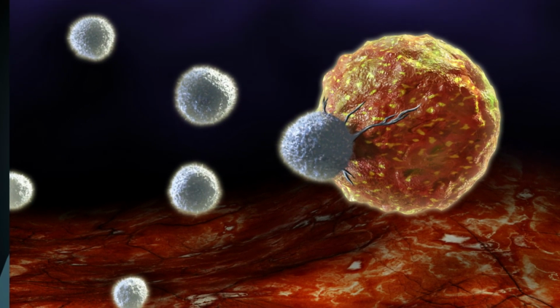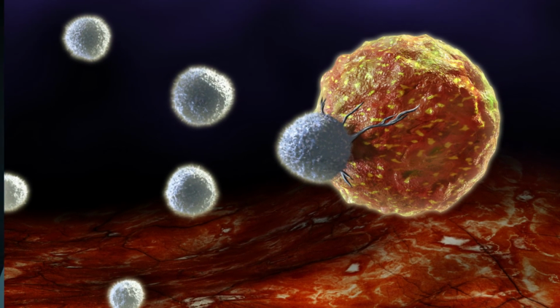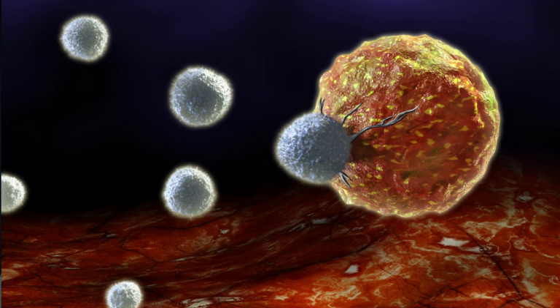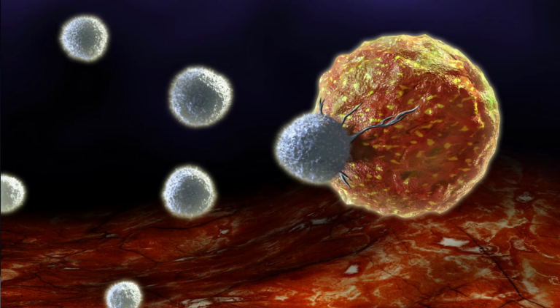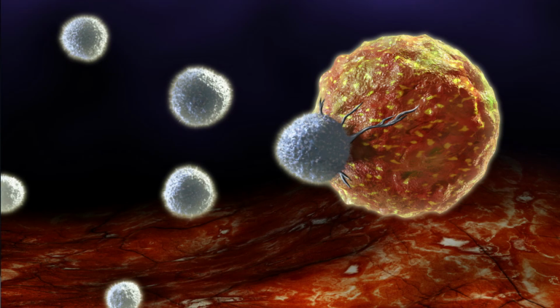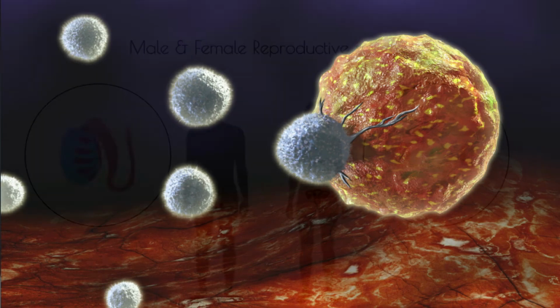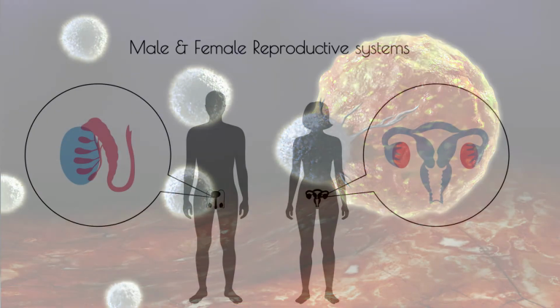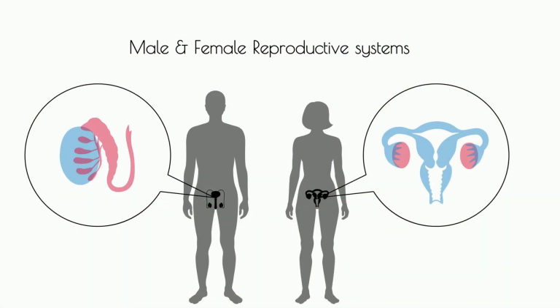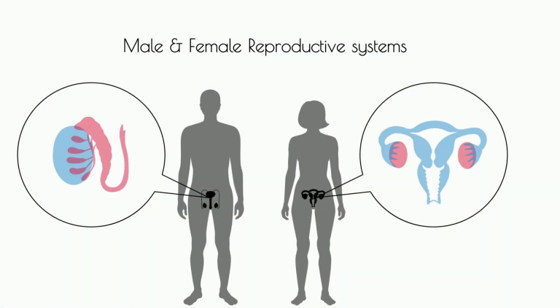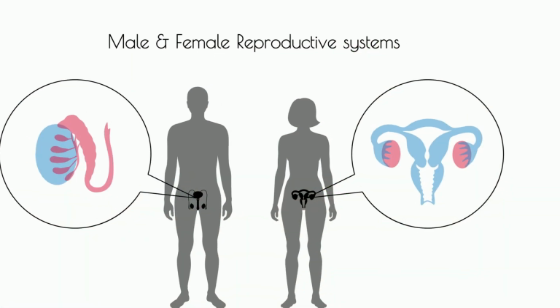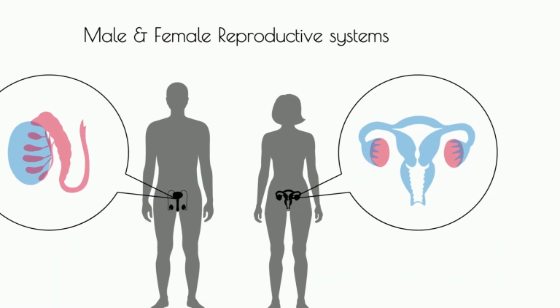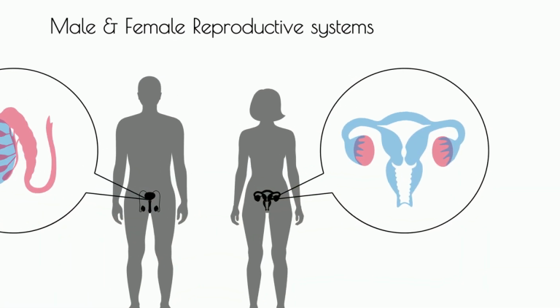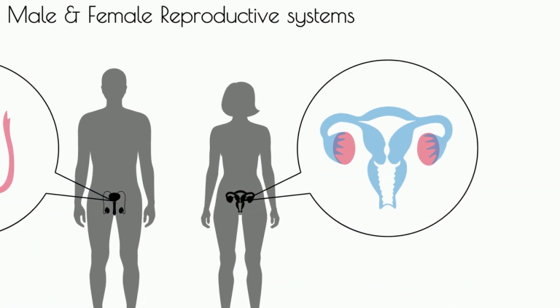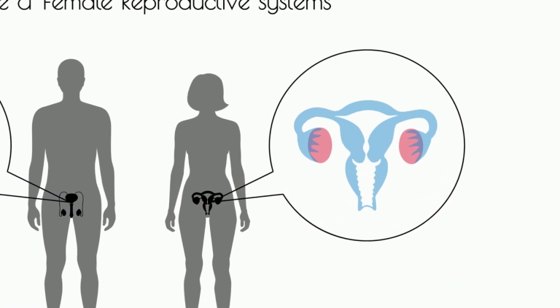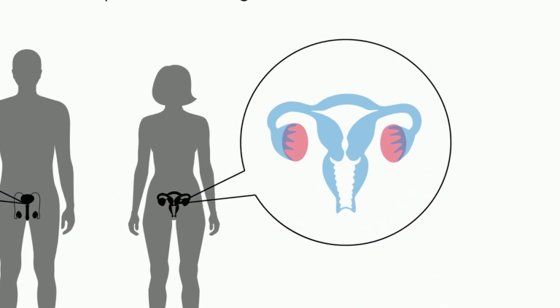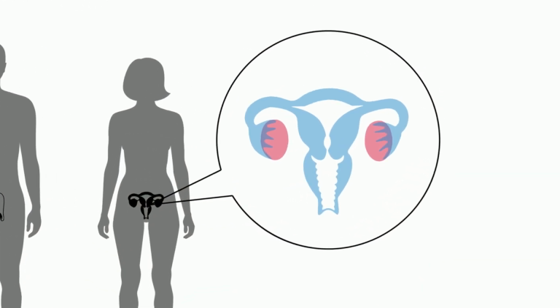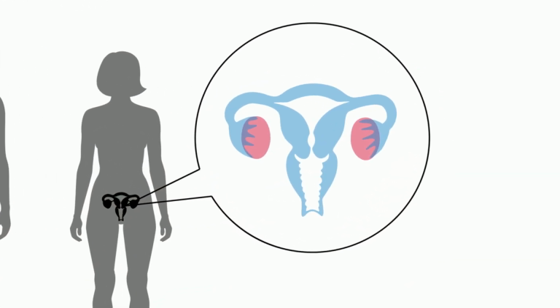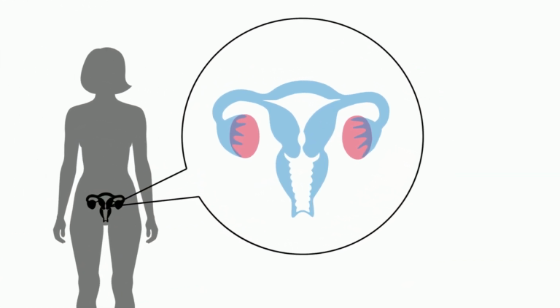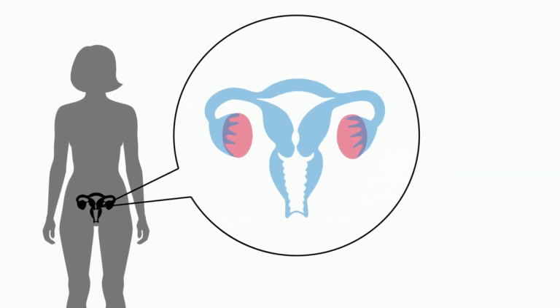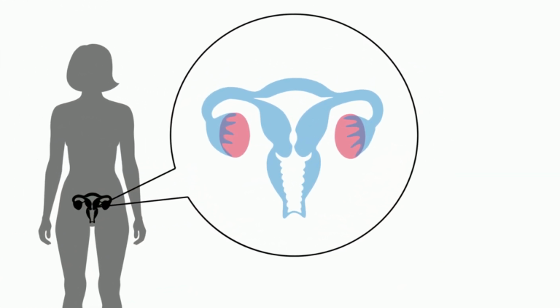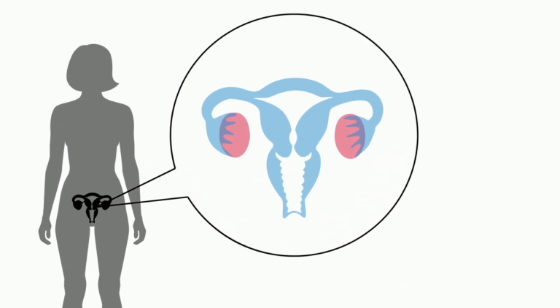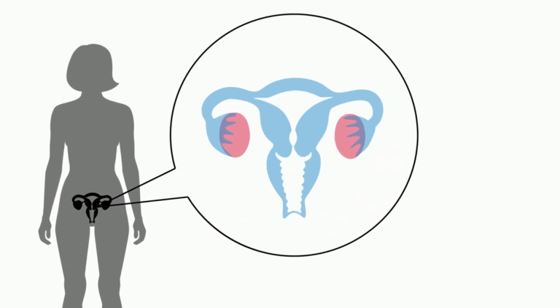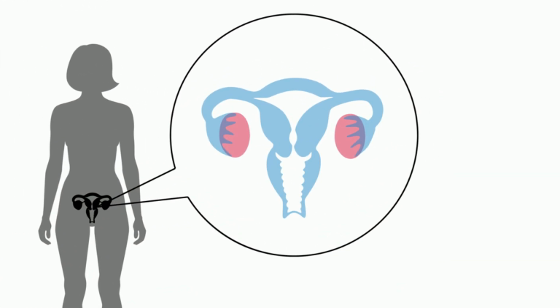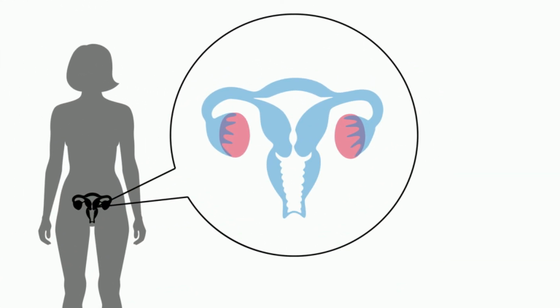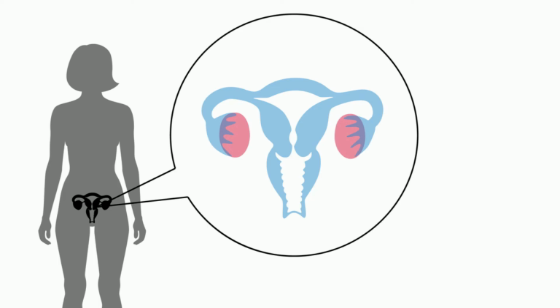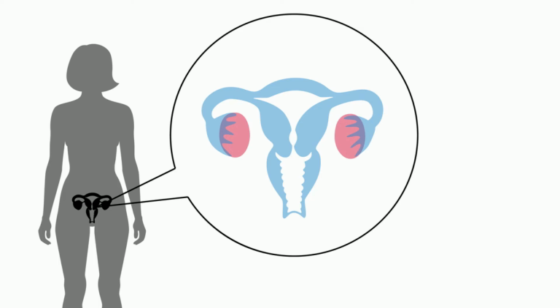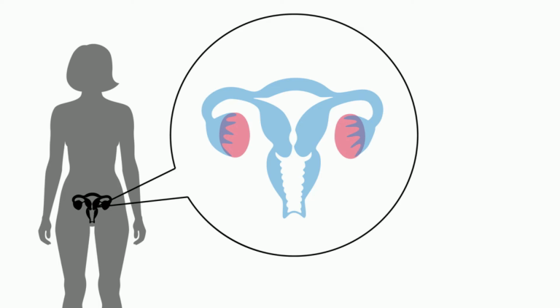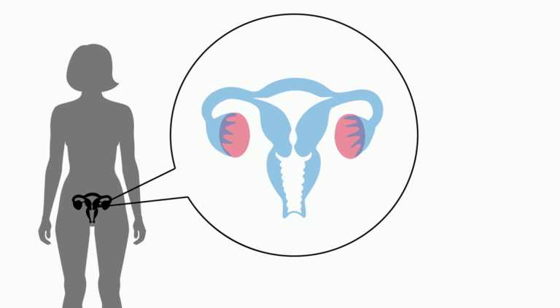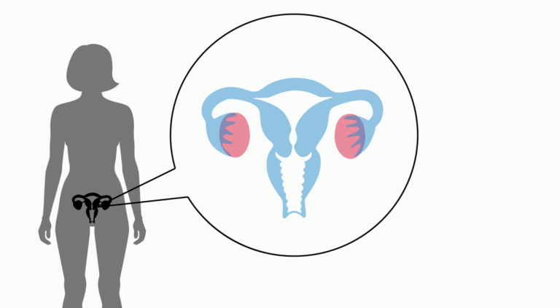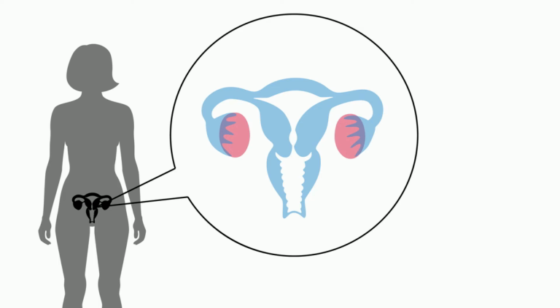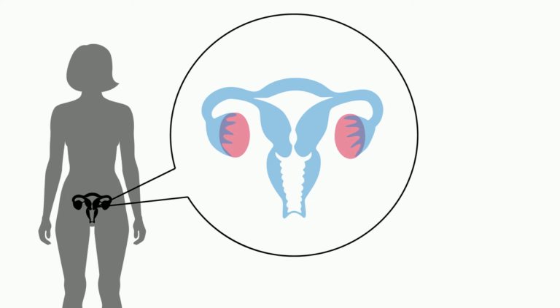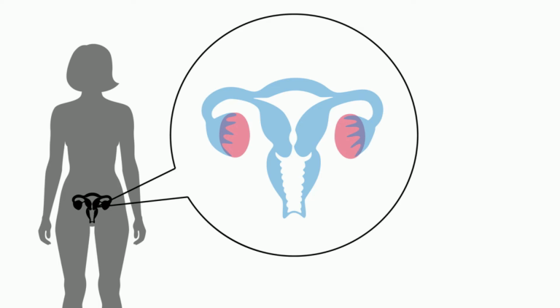The ovaries are the major female reproductive glands. These glands secrete the hormone estrogen, which is vital for reproduction.